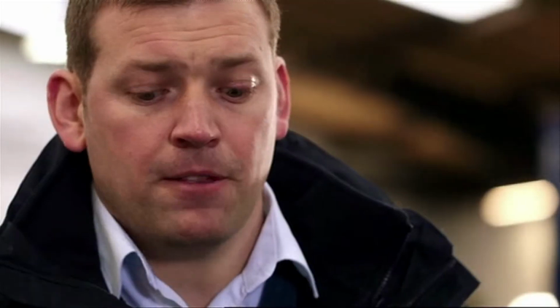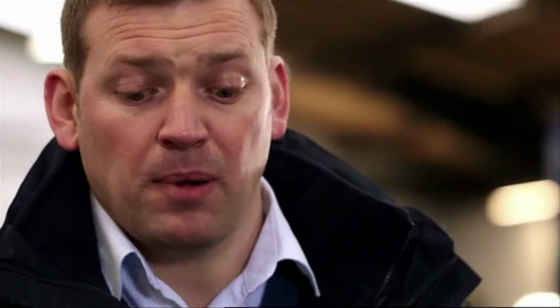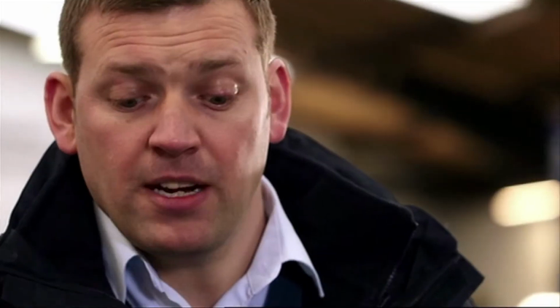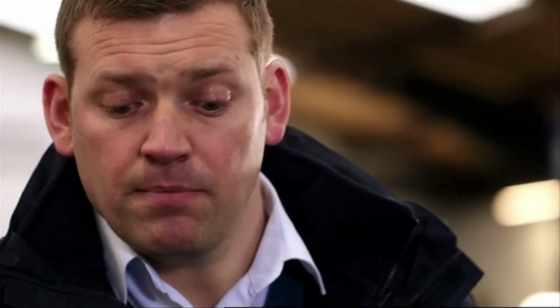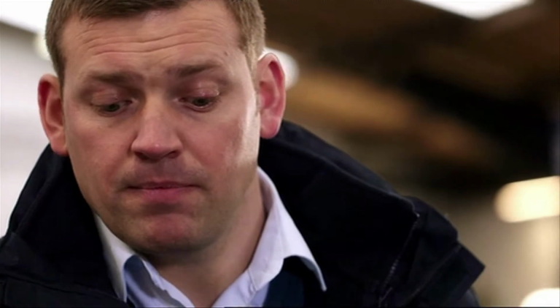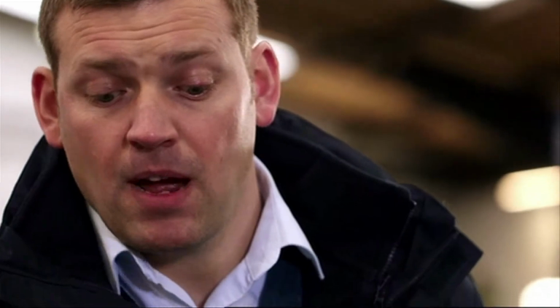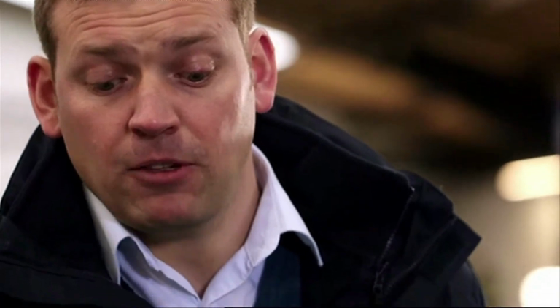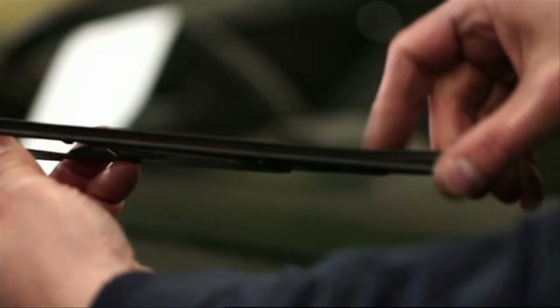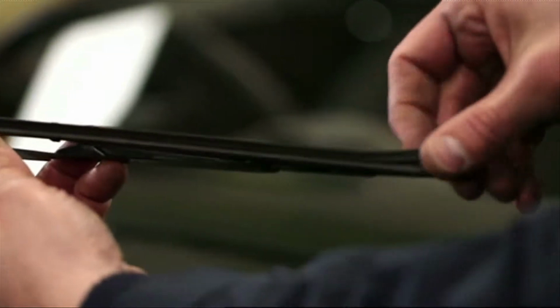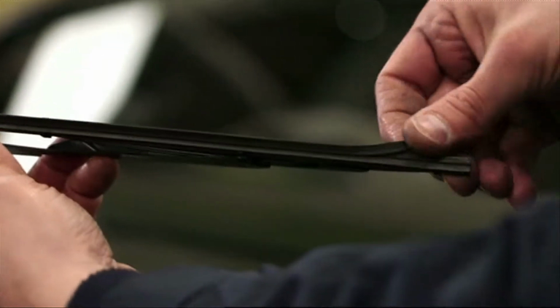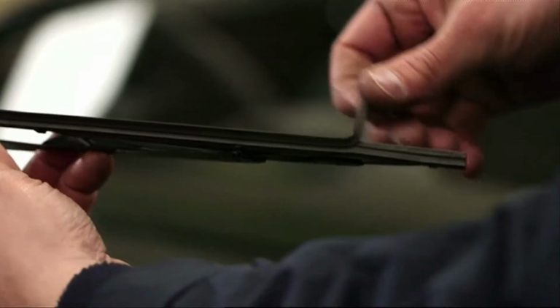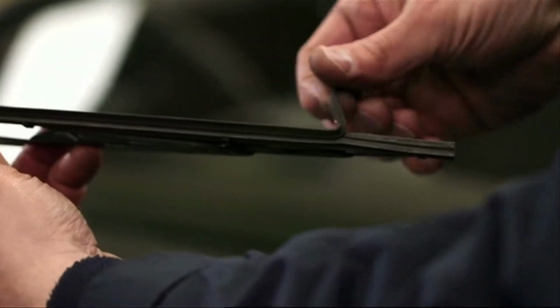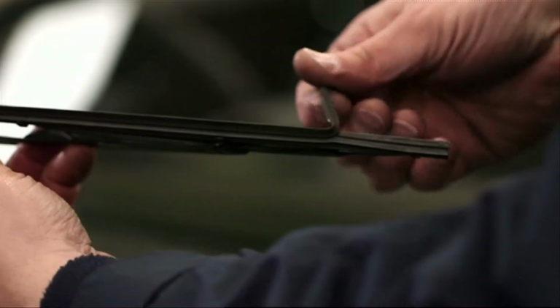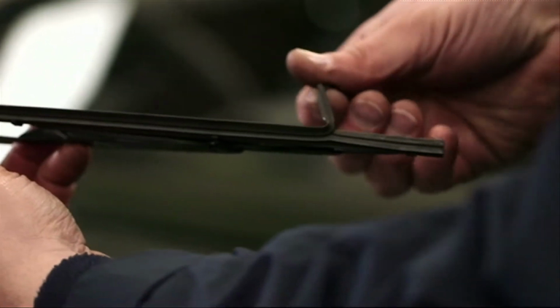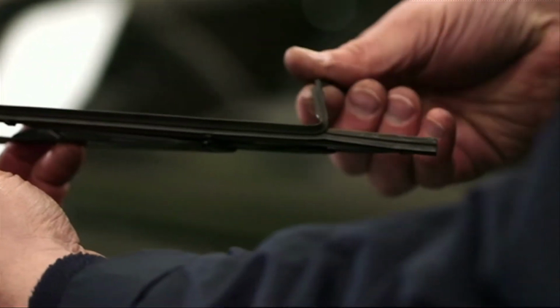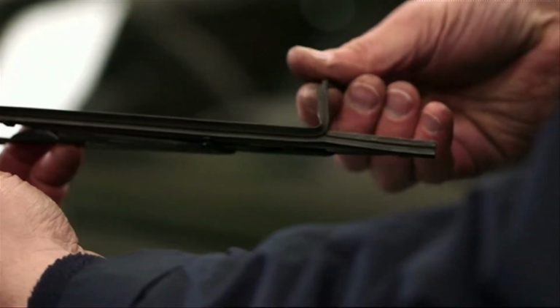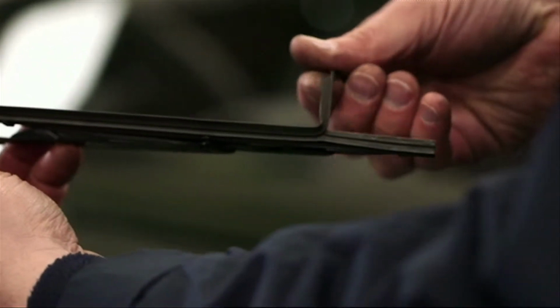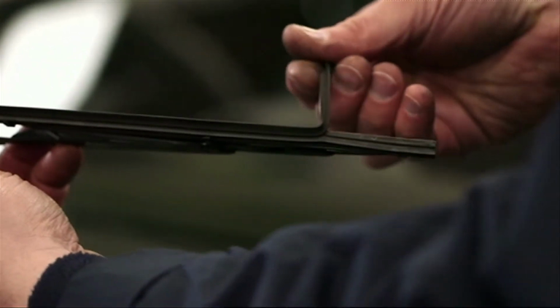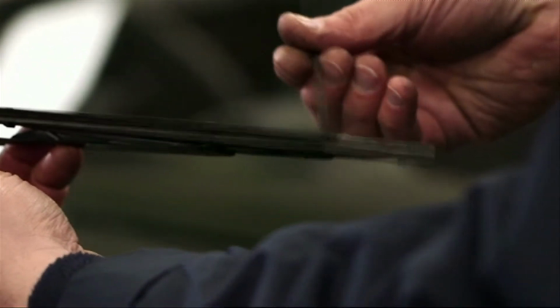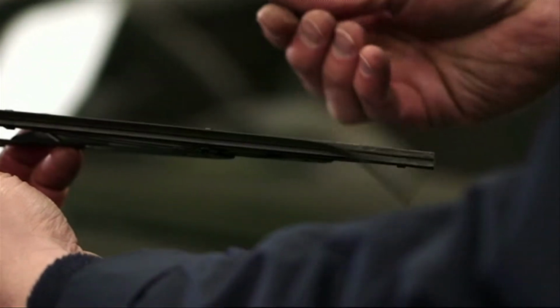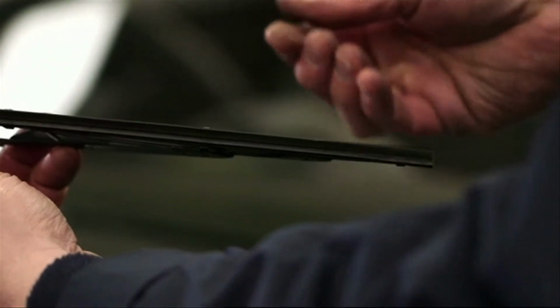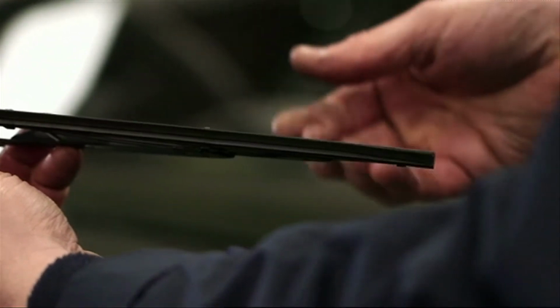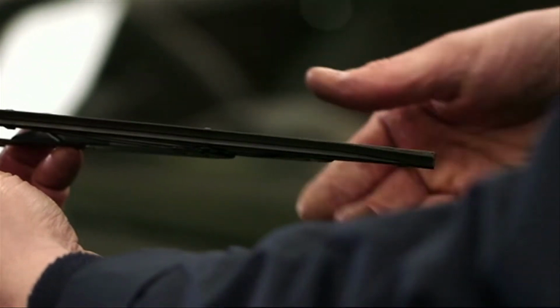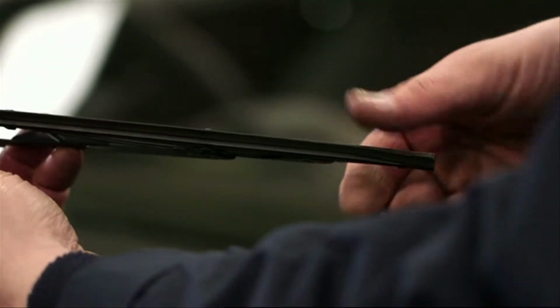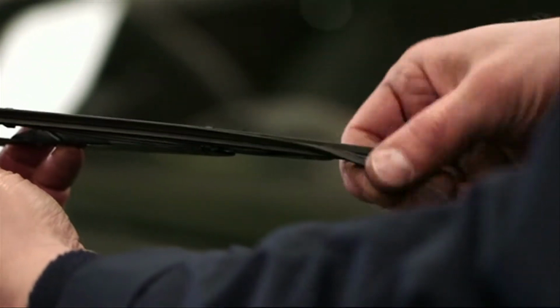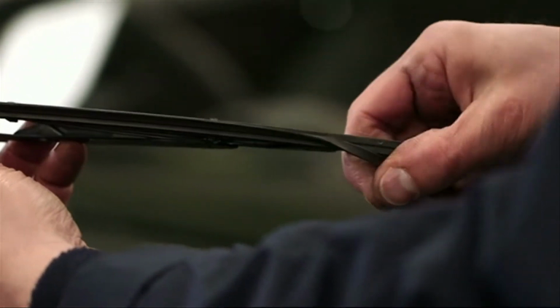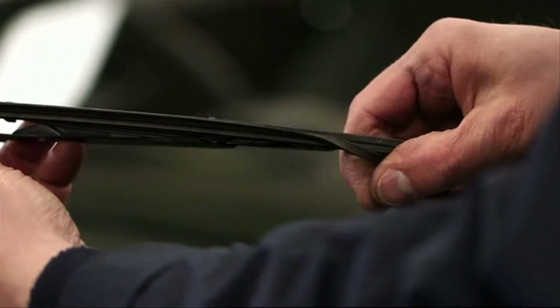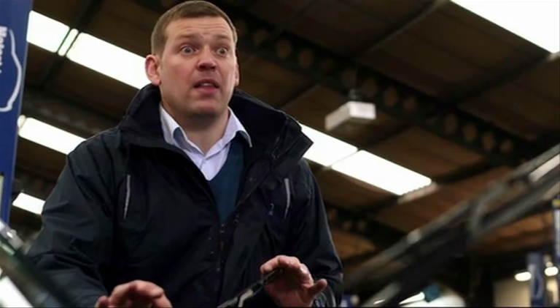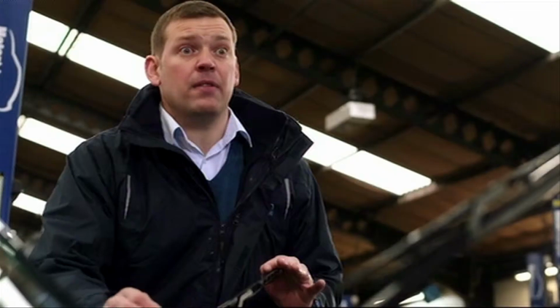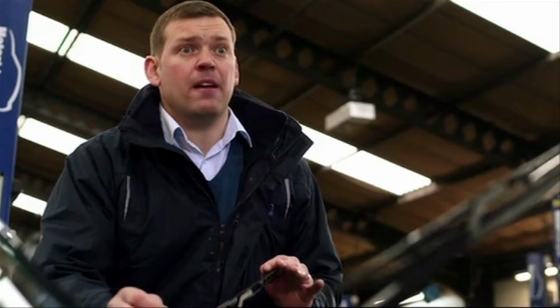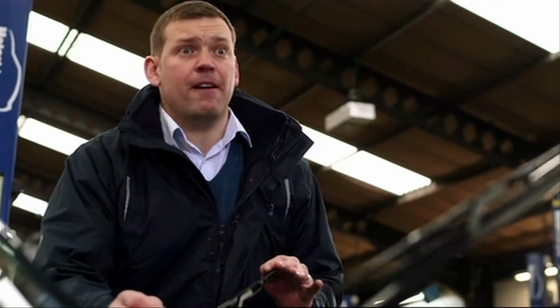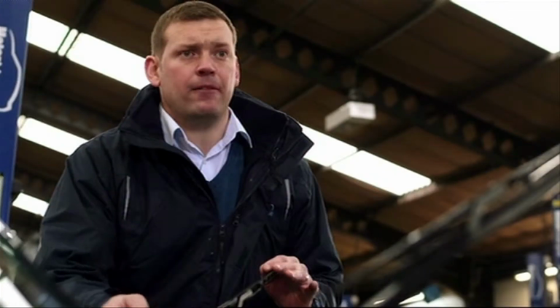Lift the blade up and have a look at it. This one's damaged — you've got a rip on it there, which is the common way that they fail.